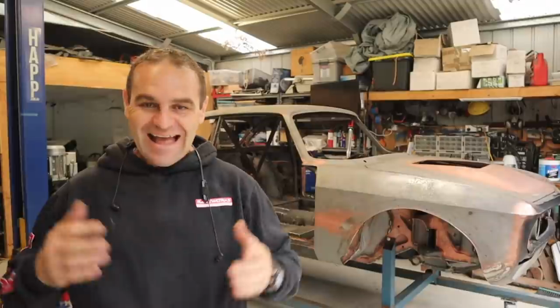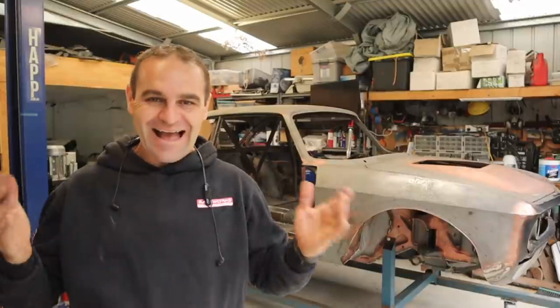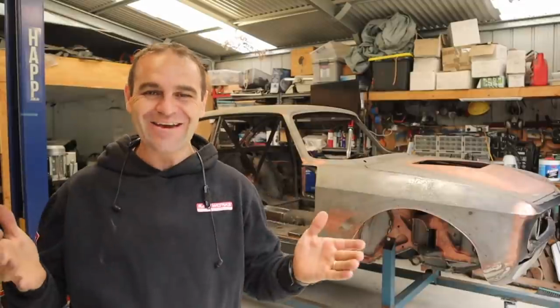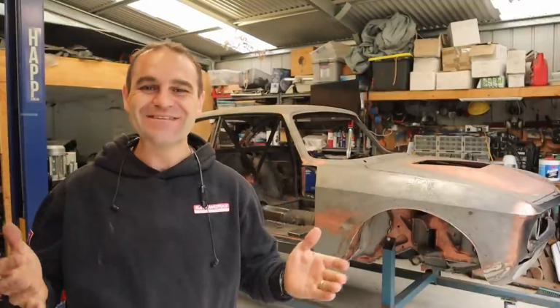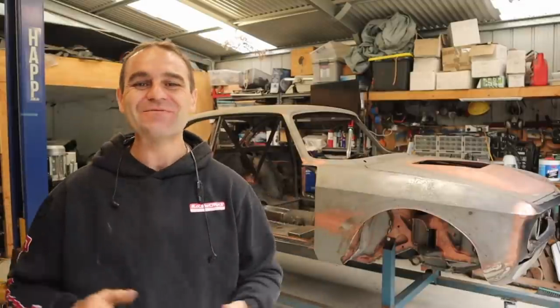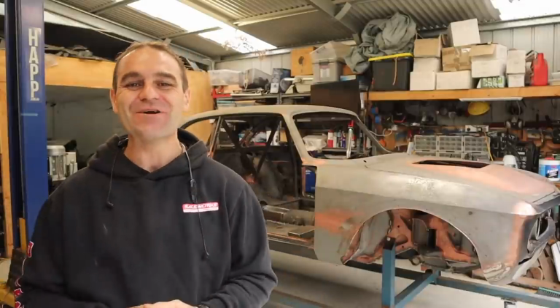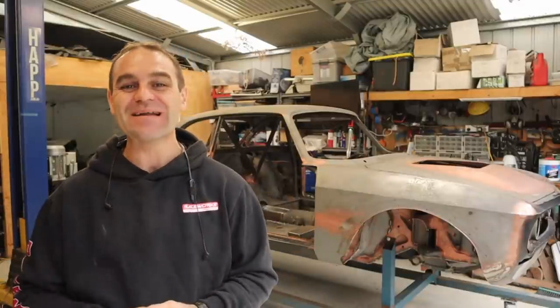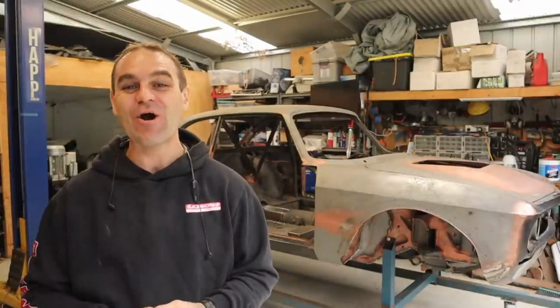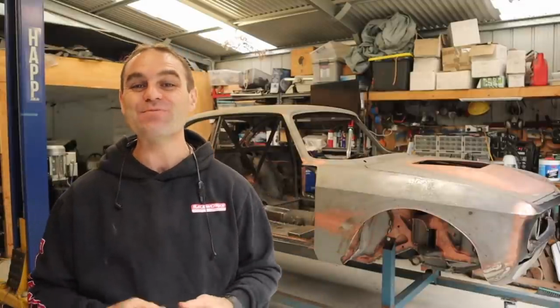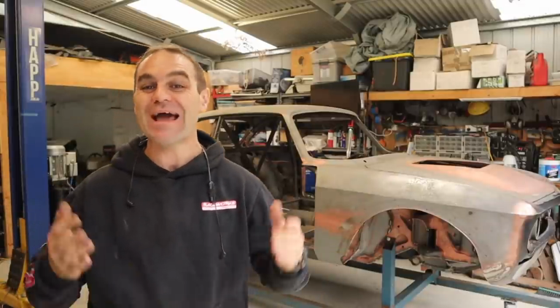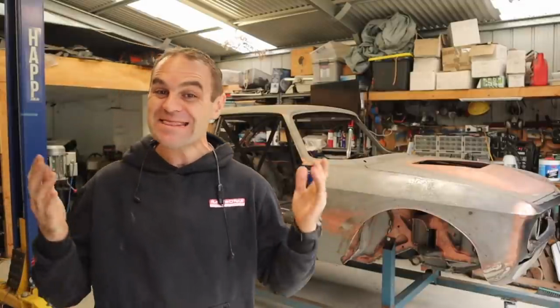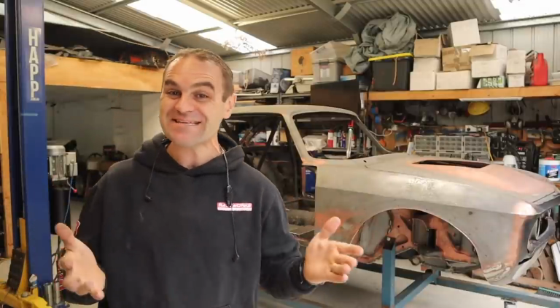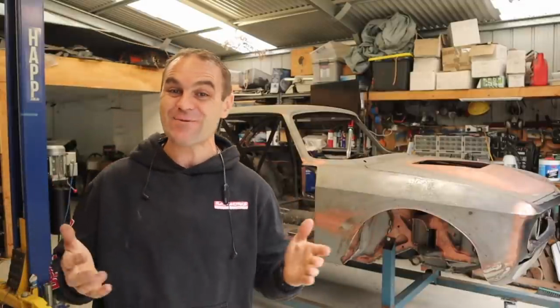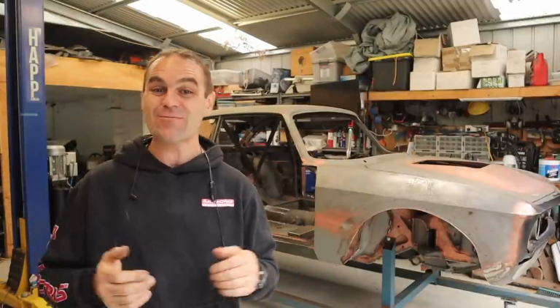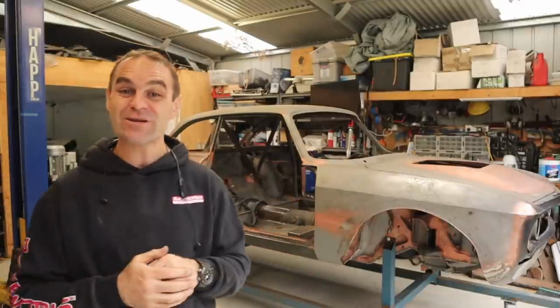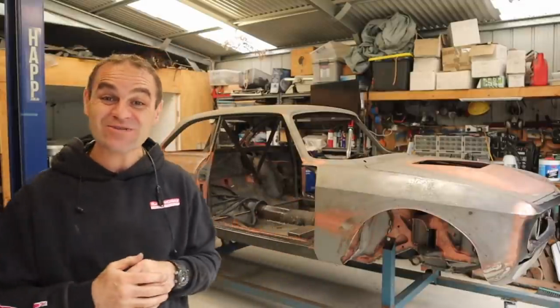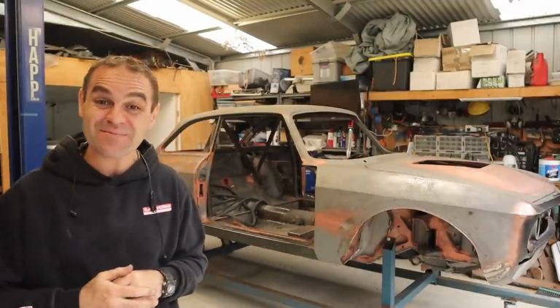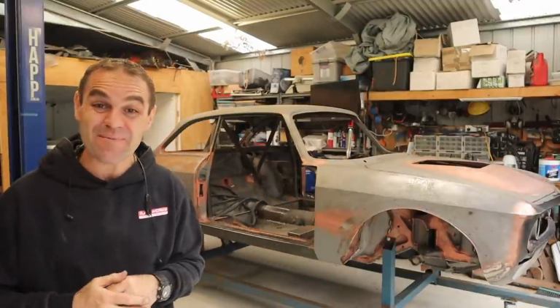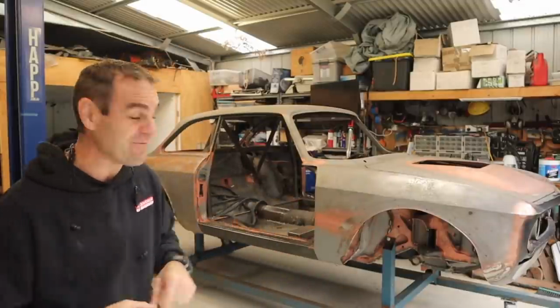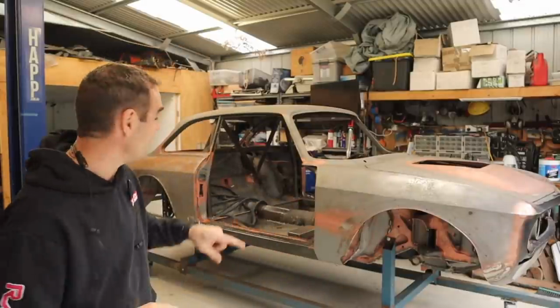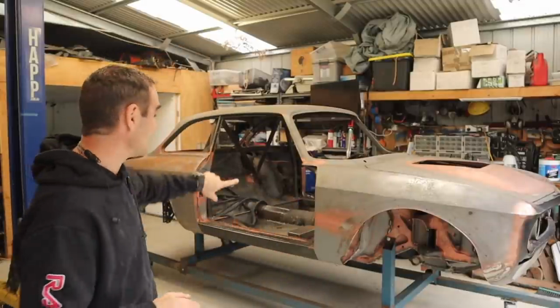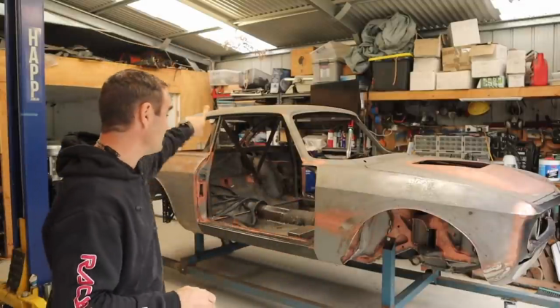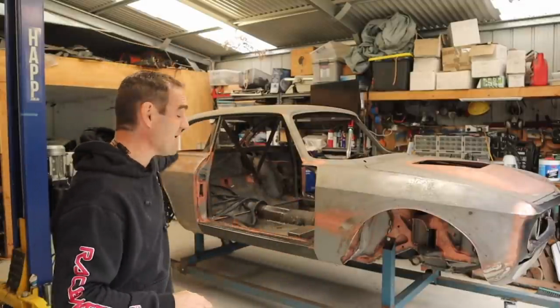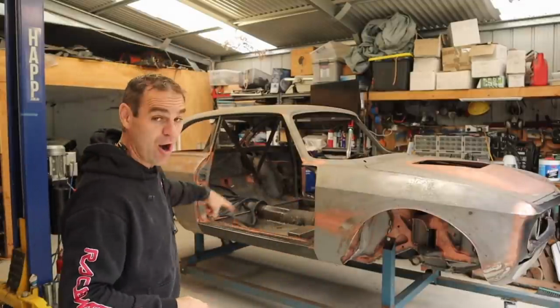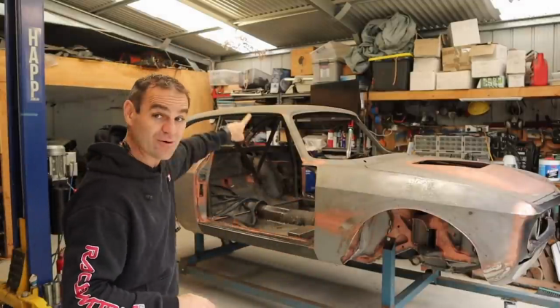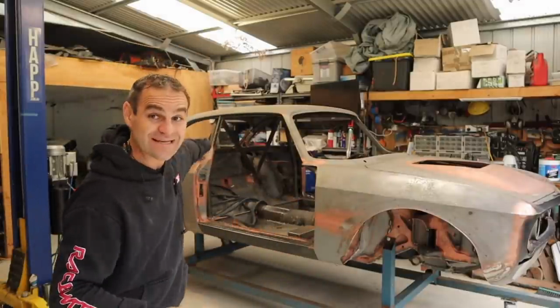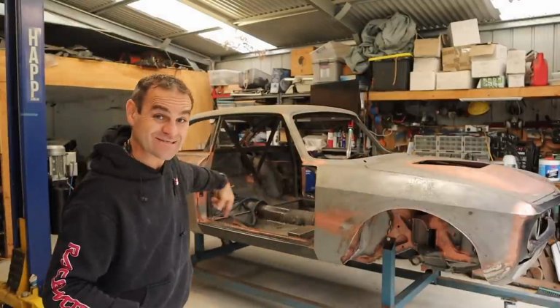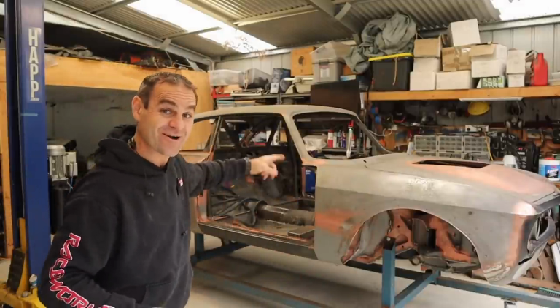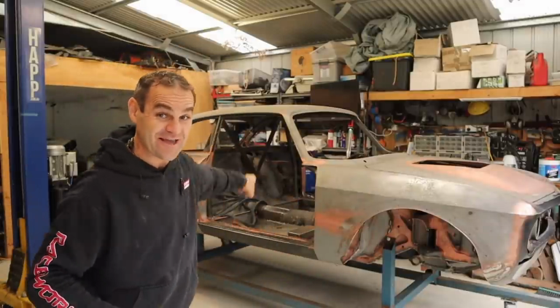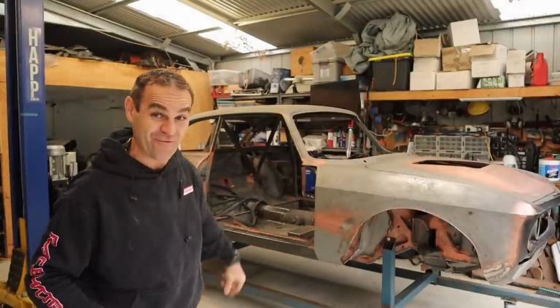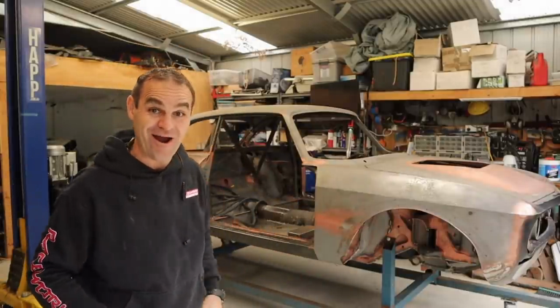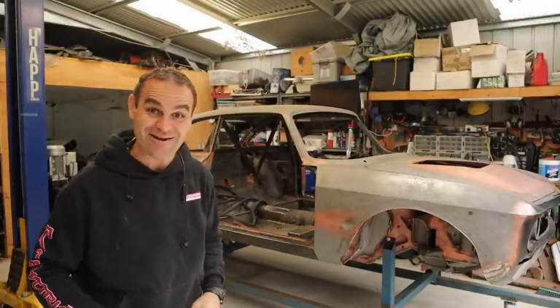Hey guys, welcome back to Home Built. This week we're going to do something about filling these big holes in the side of the Alfa R.